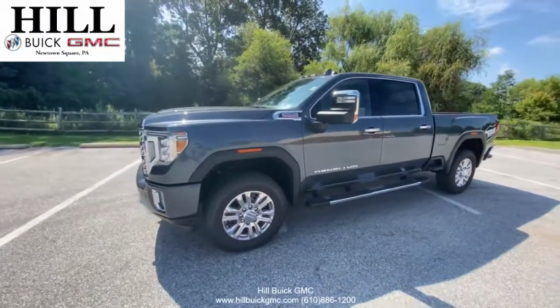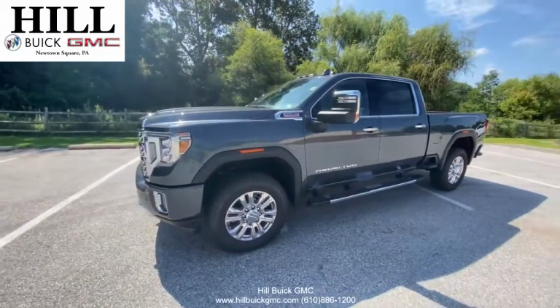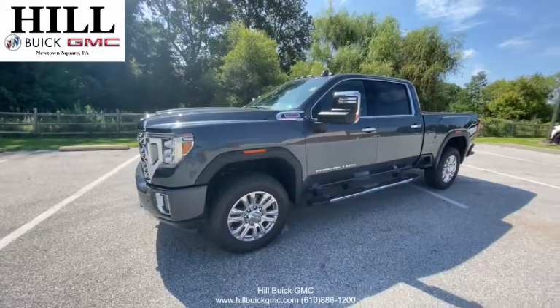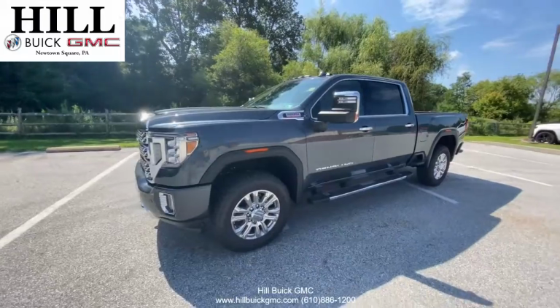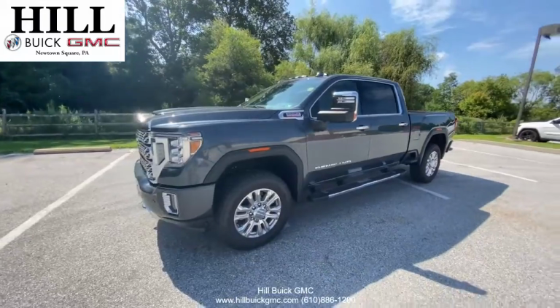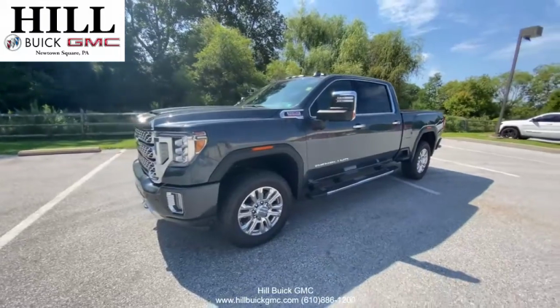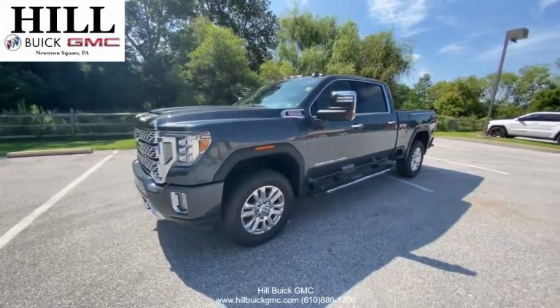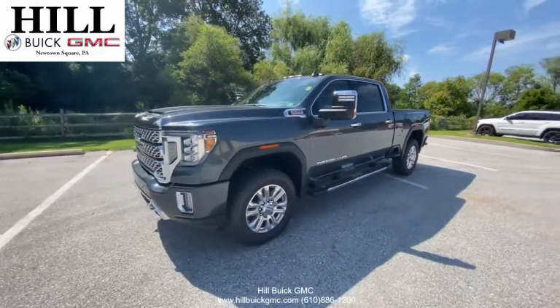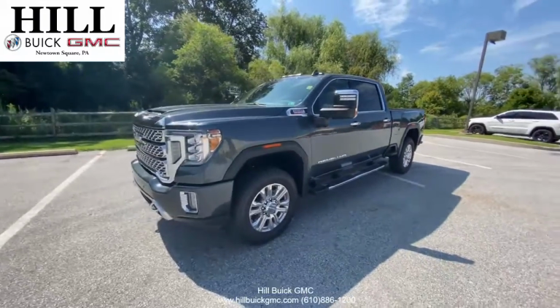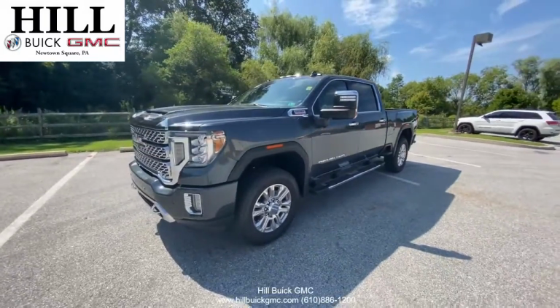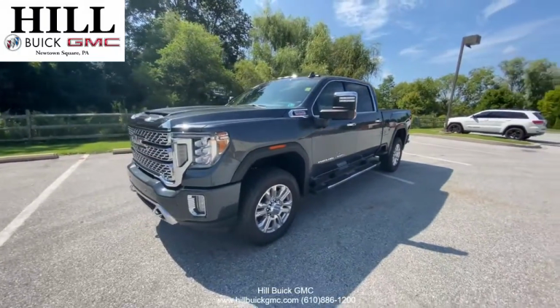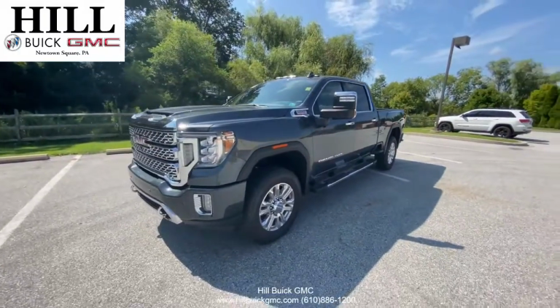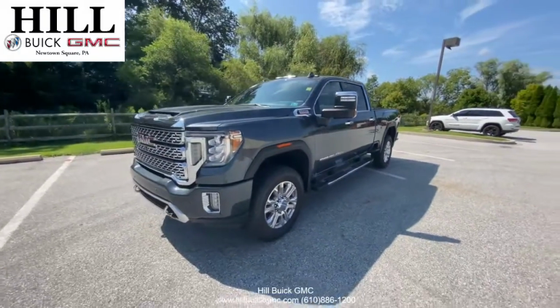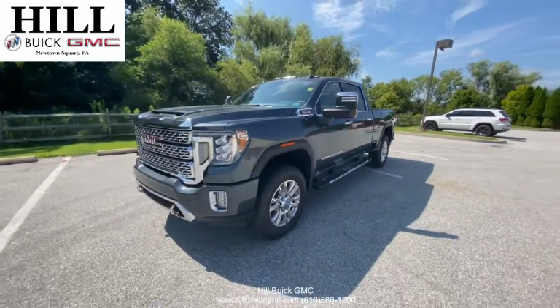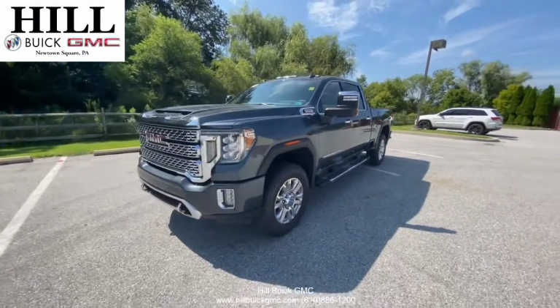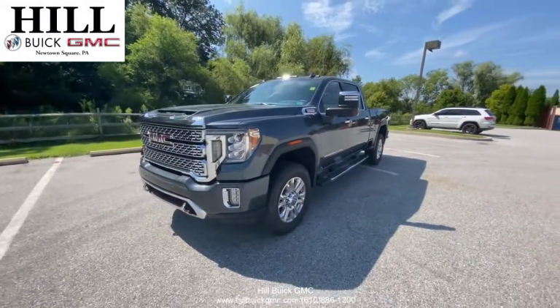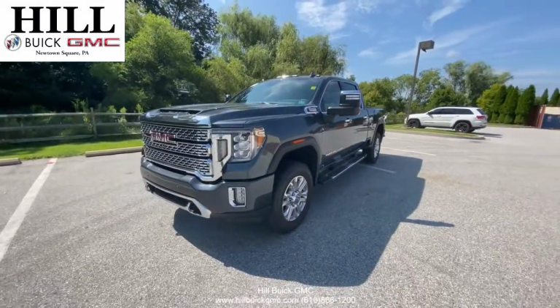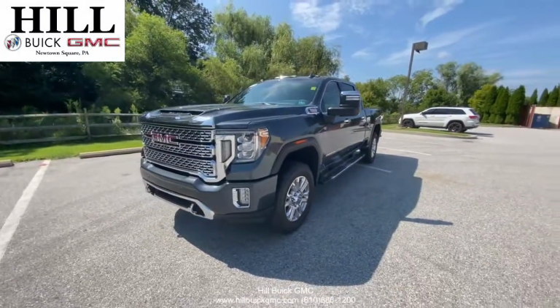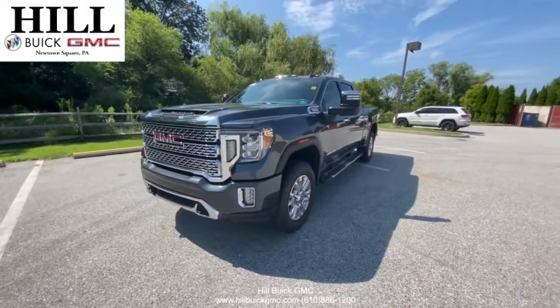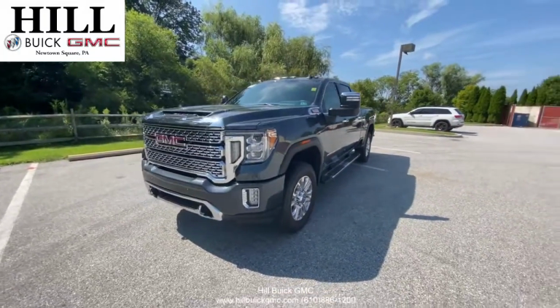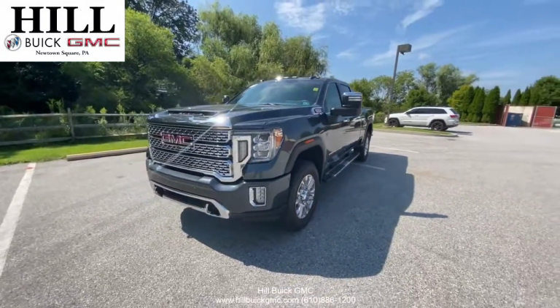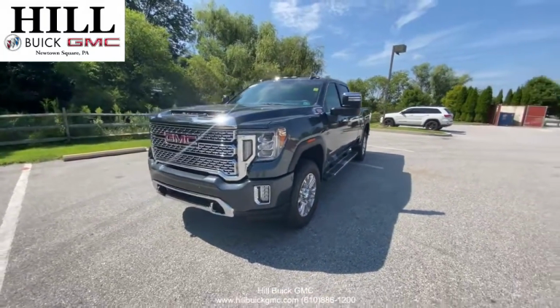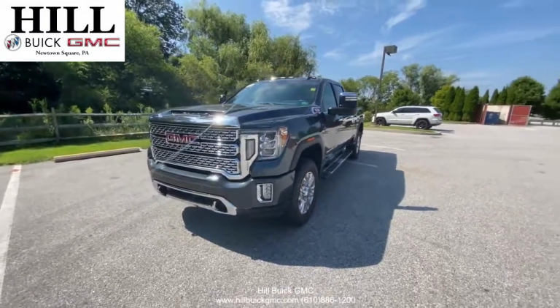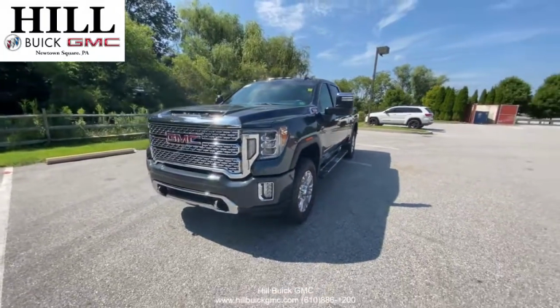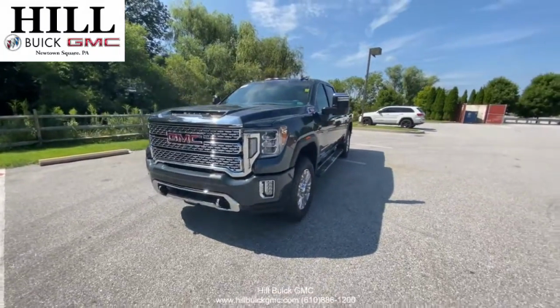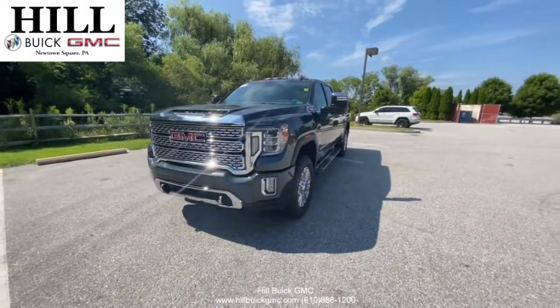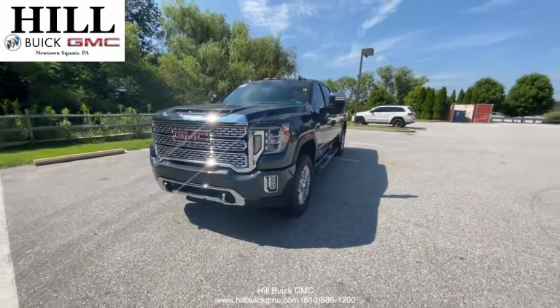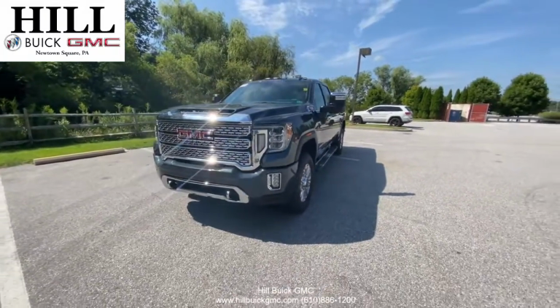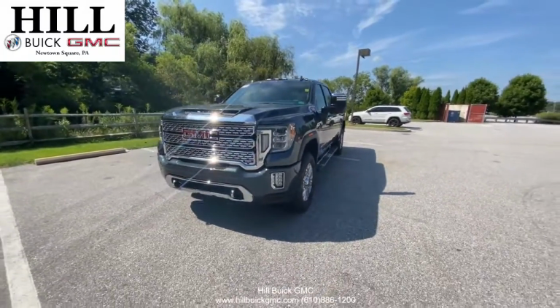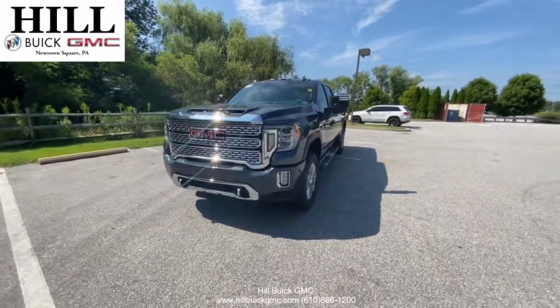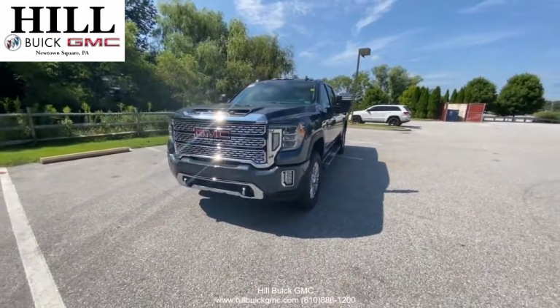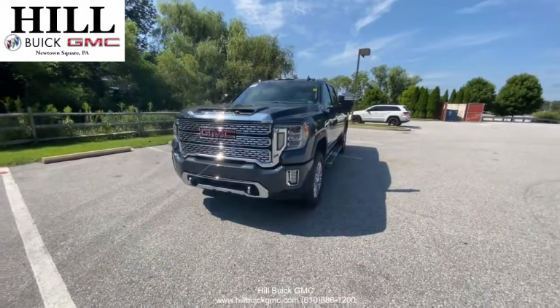This truck is a great combination of power and luxury, so call today and make an appointment to come see this great truck.